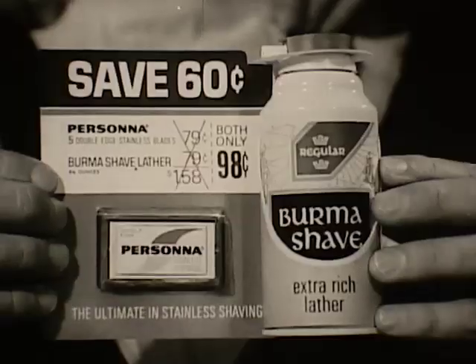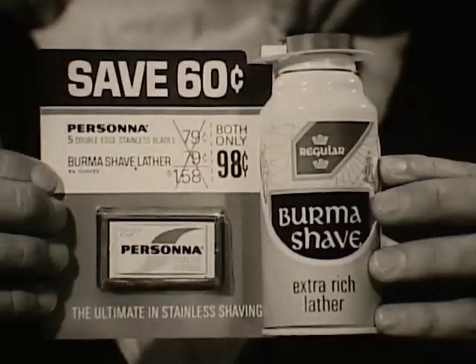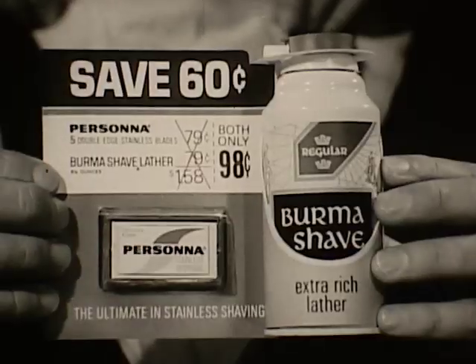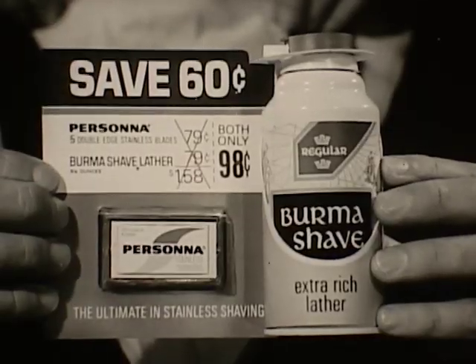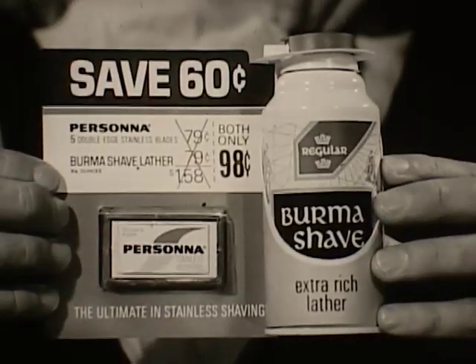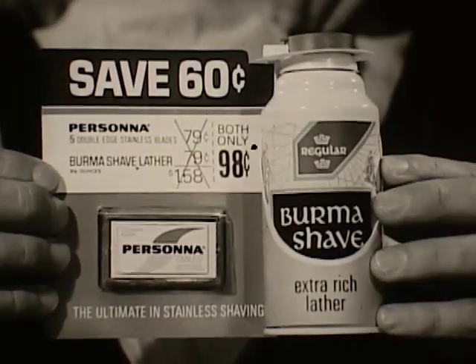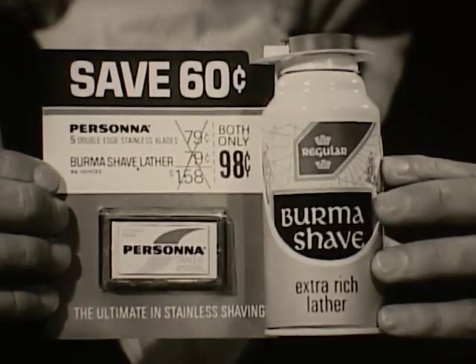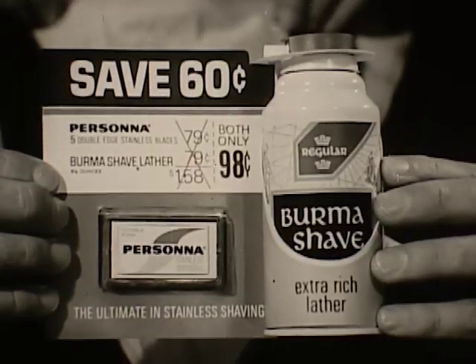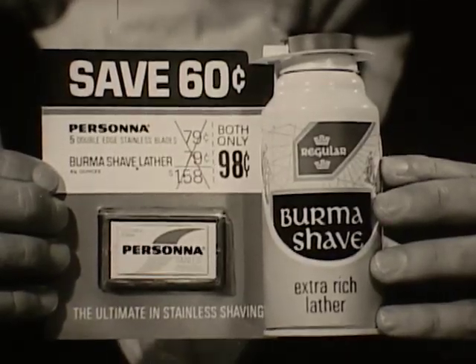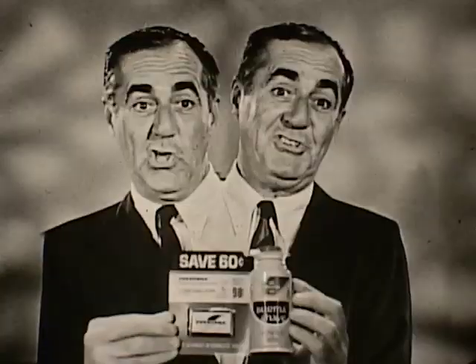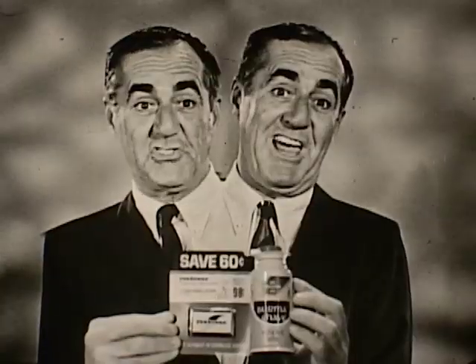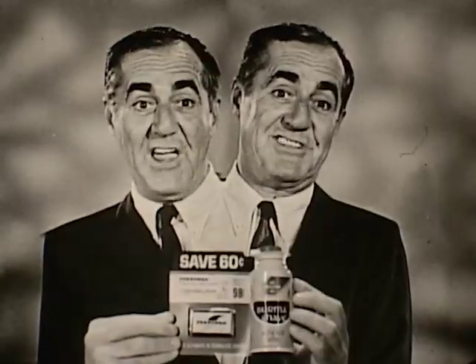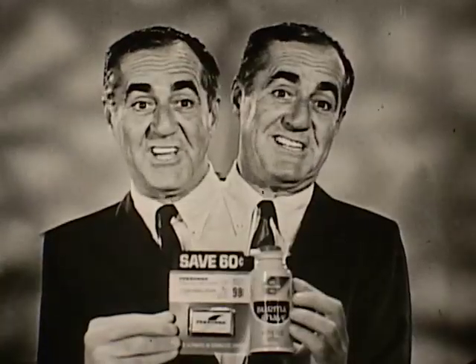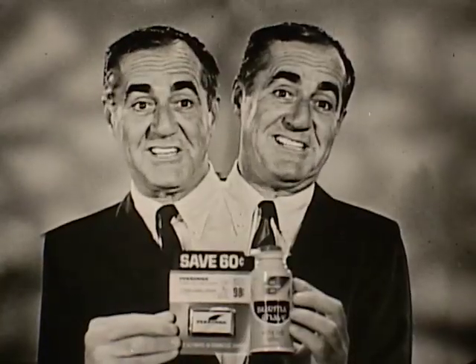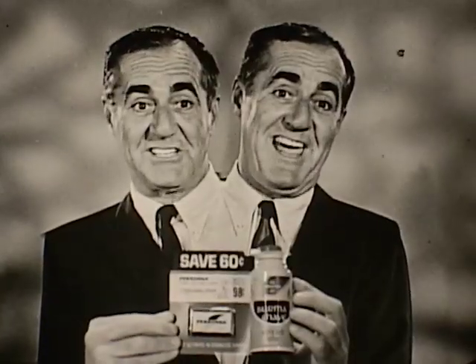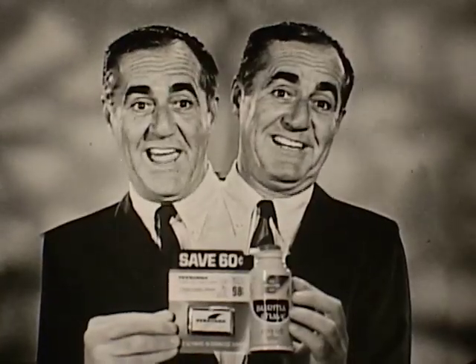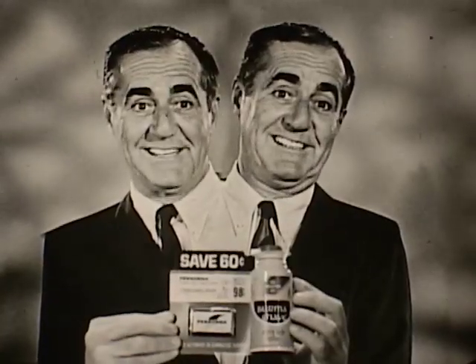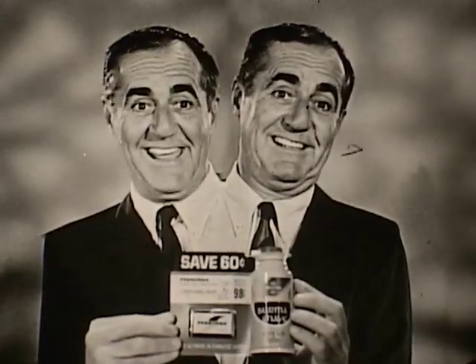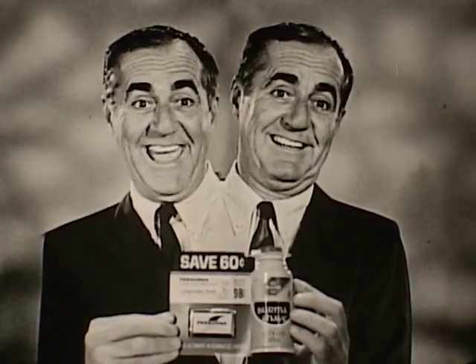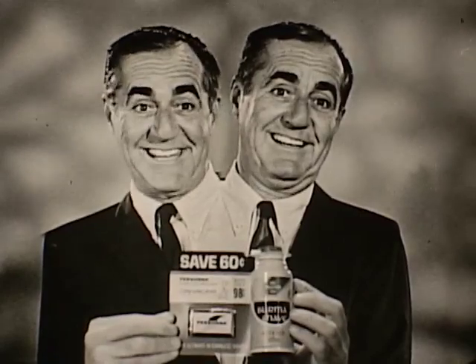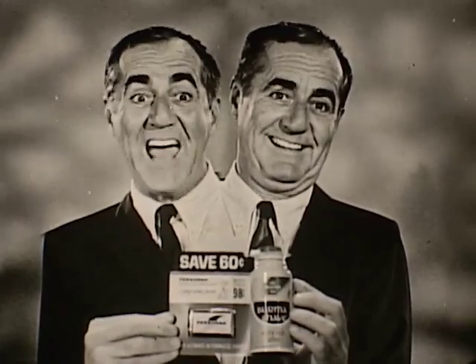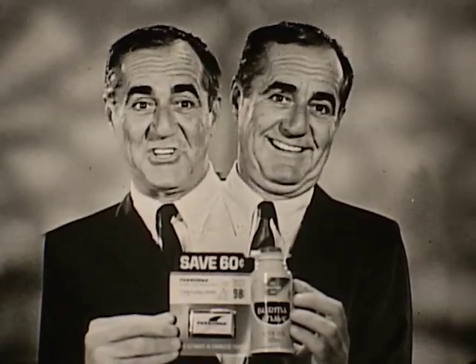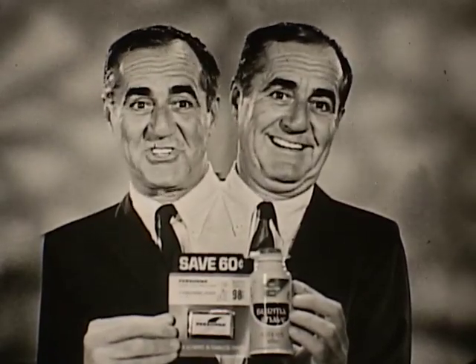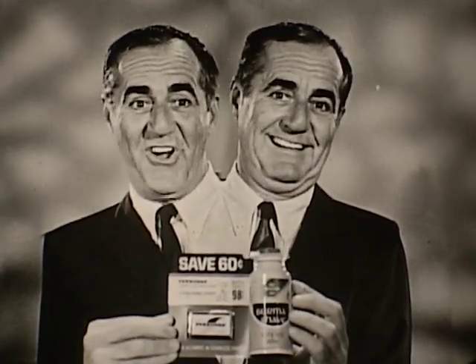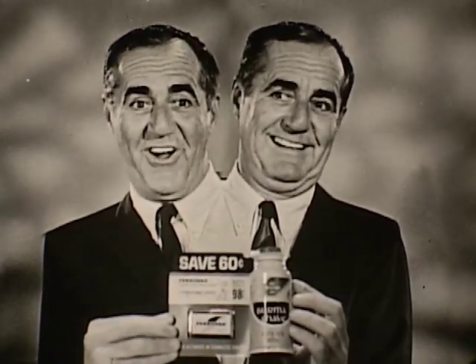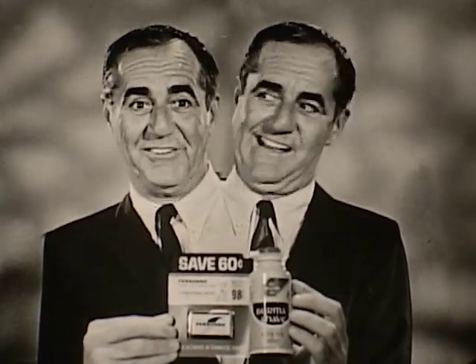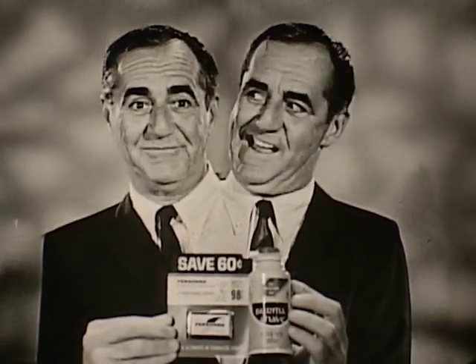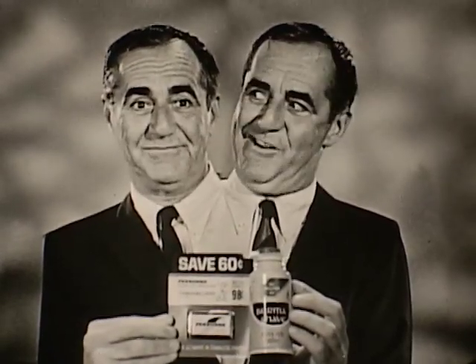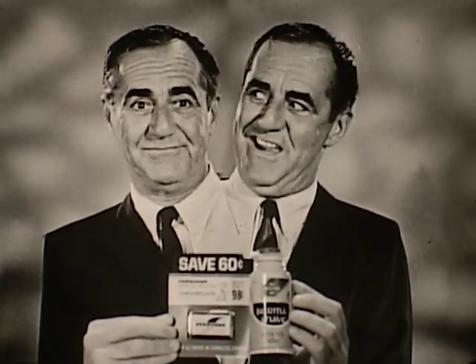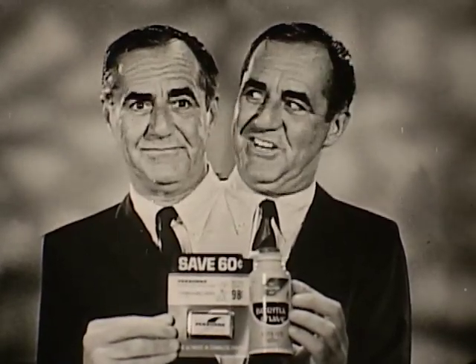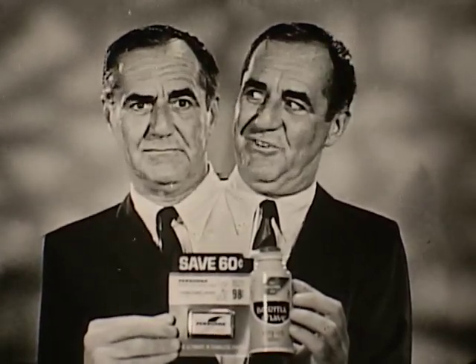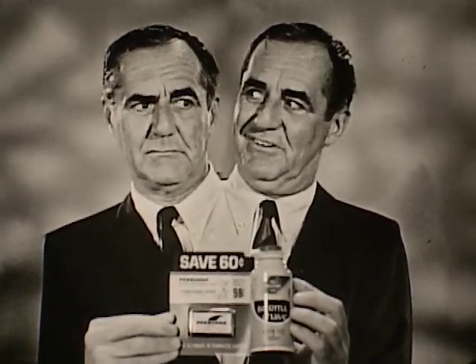Both for 98 cents. You save 60 cents. It's at your store. I'll race you.